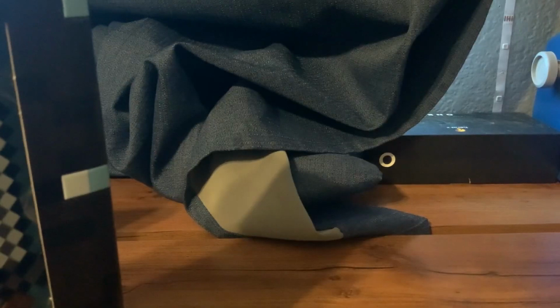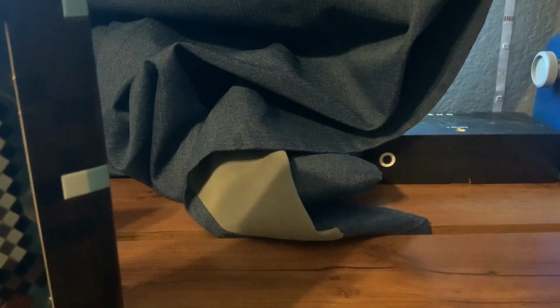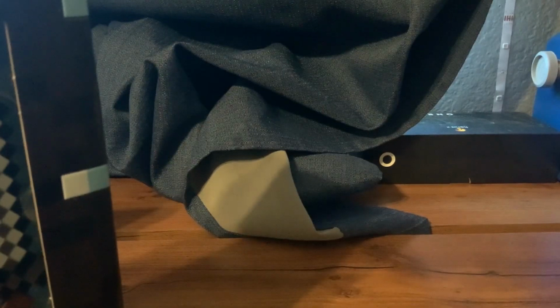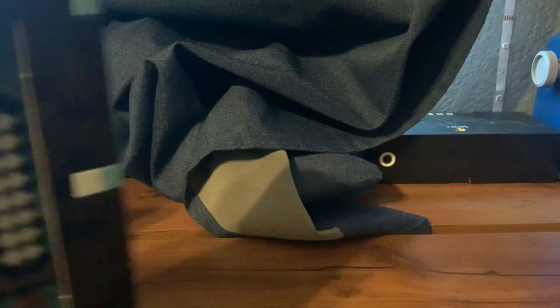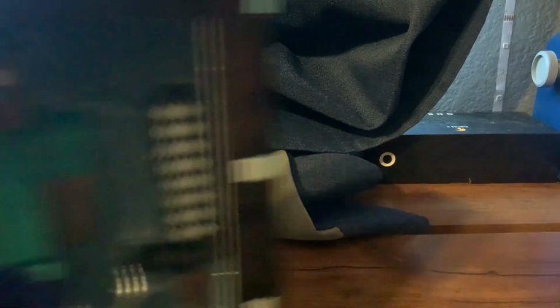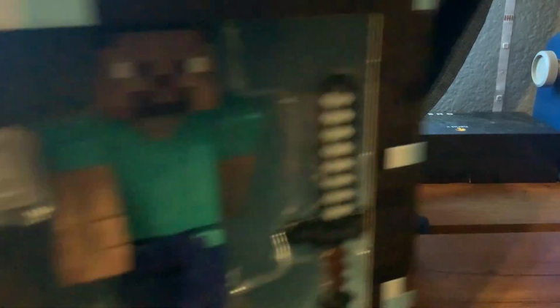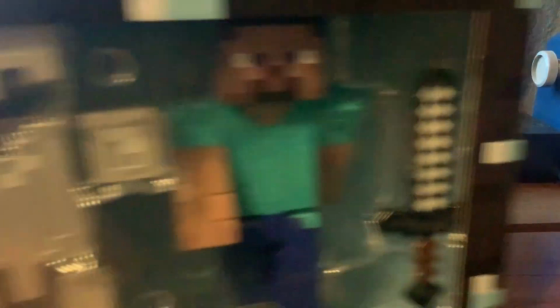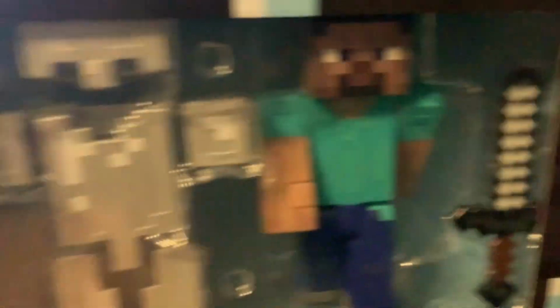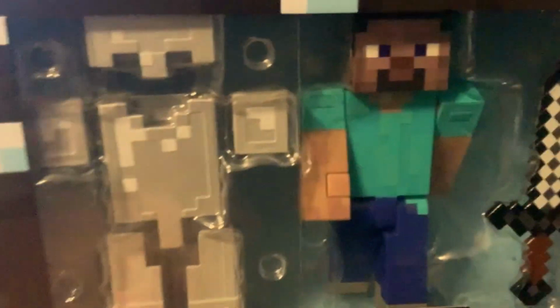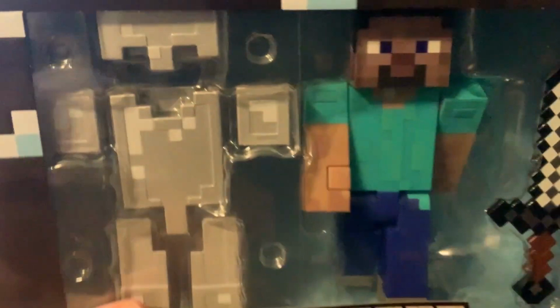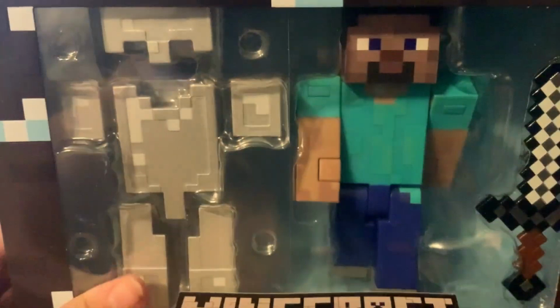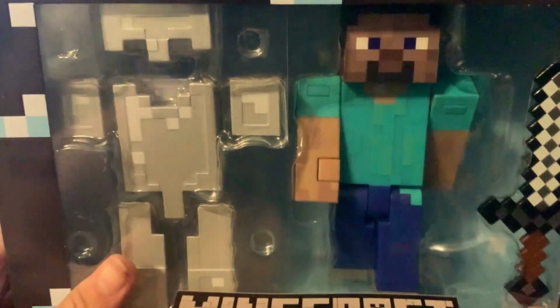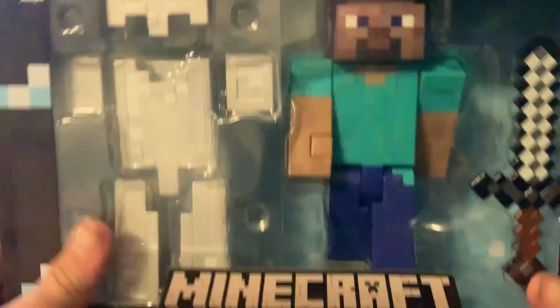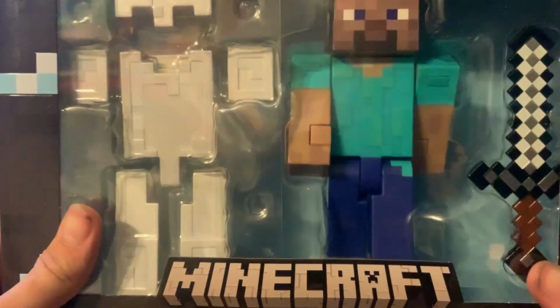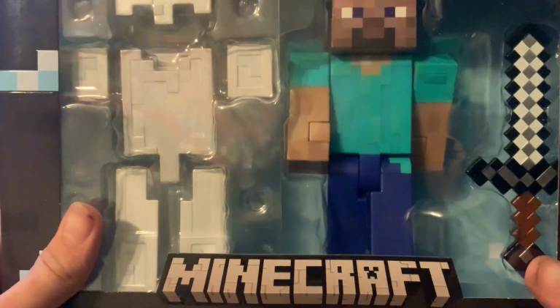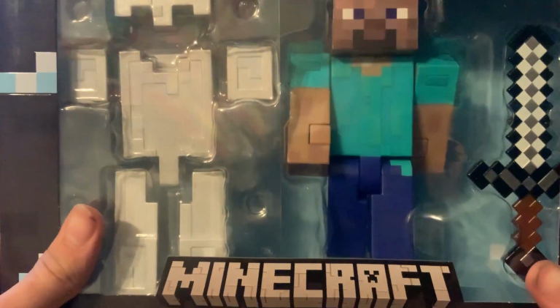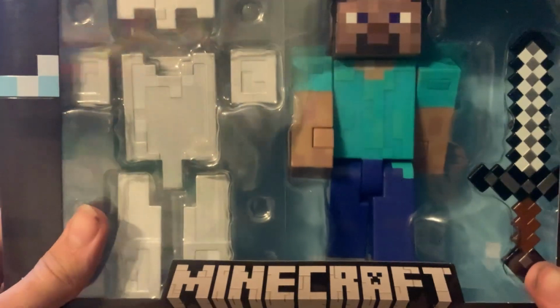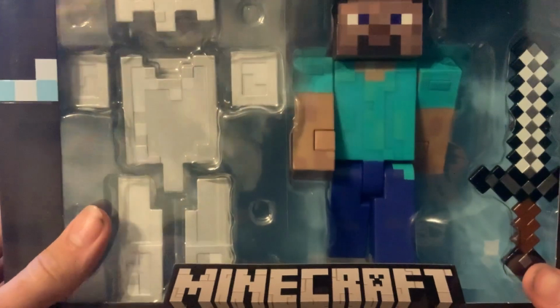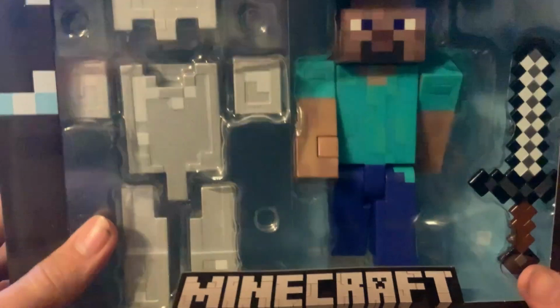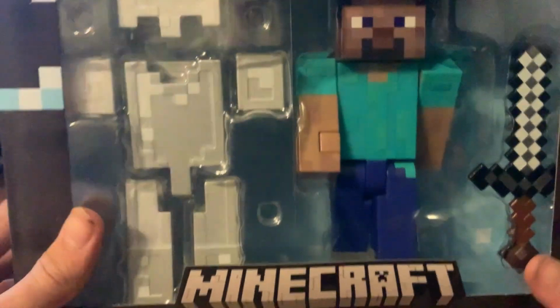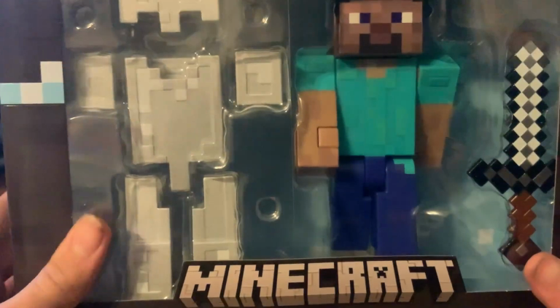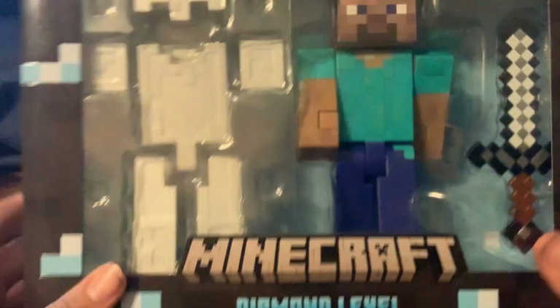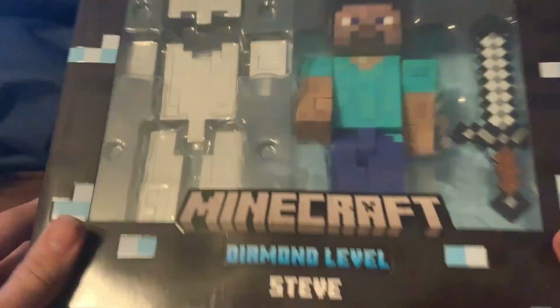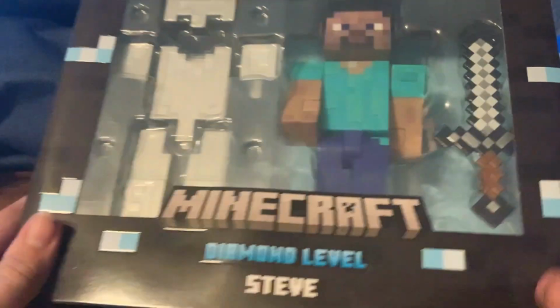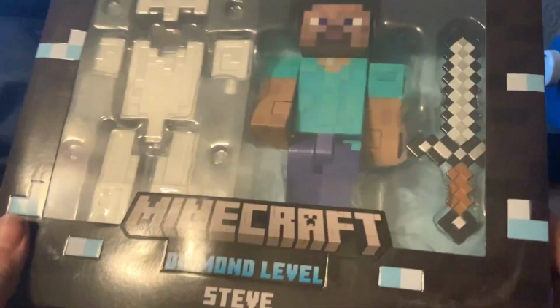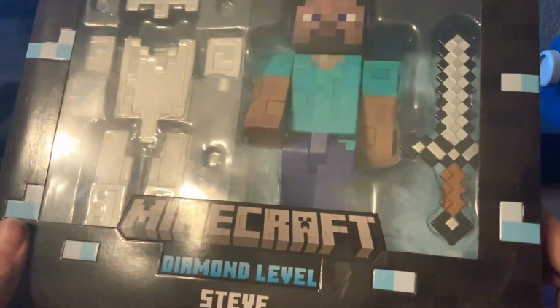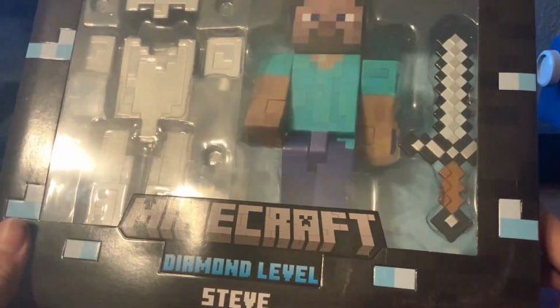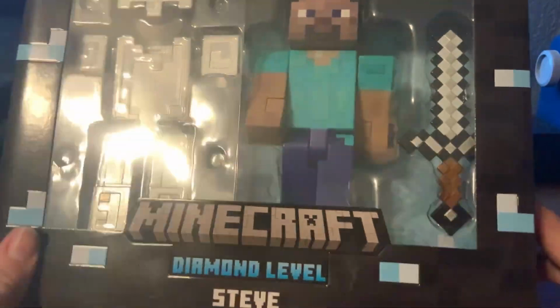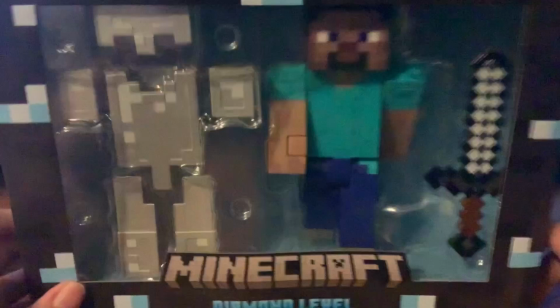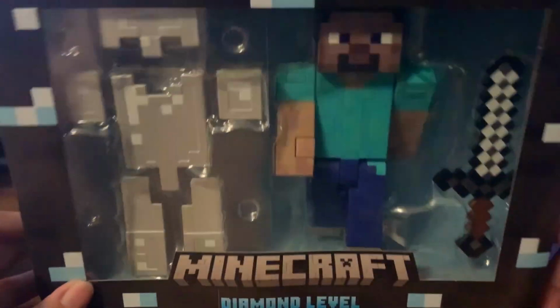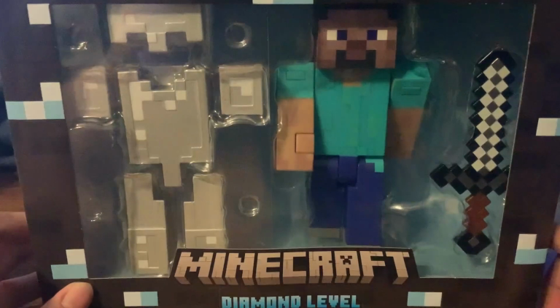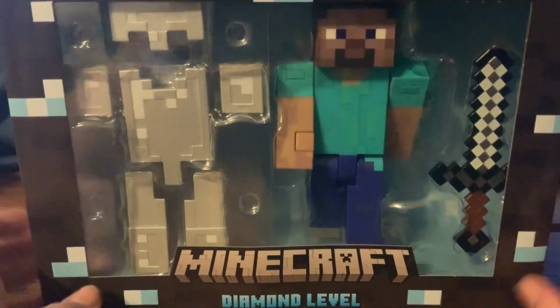Guys, look what just came. Oh, it looks so cool. We are going to do another tour review.